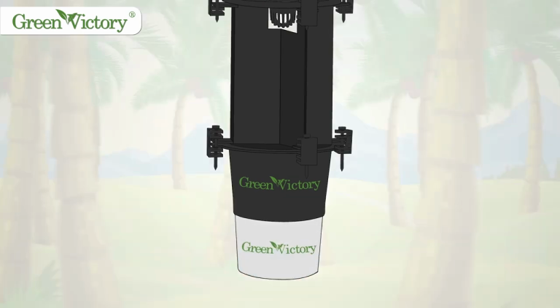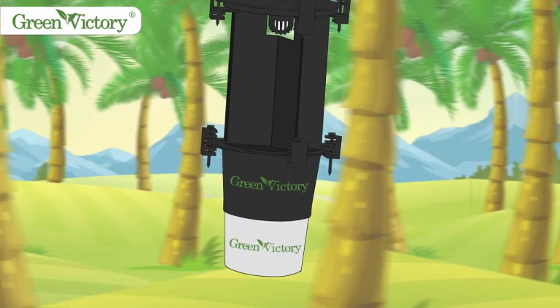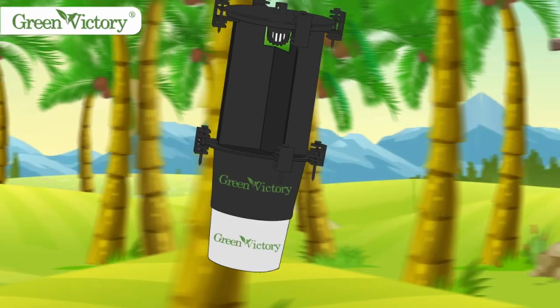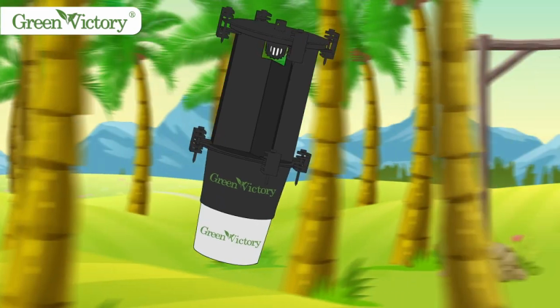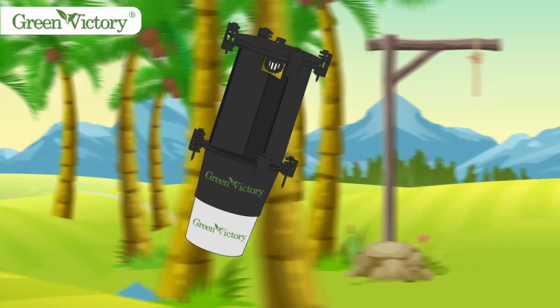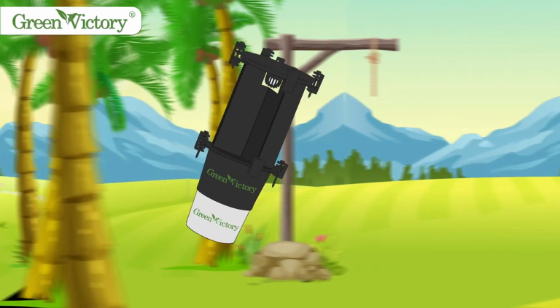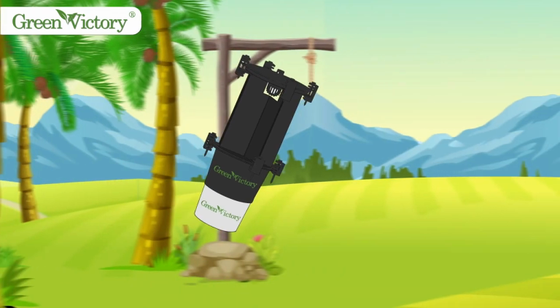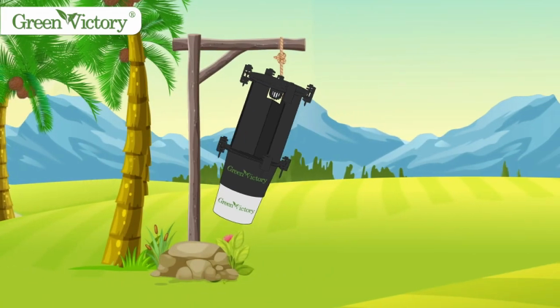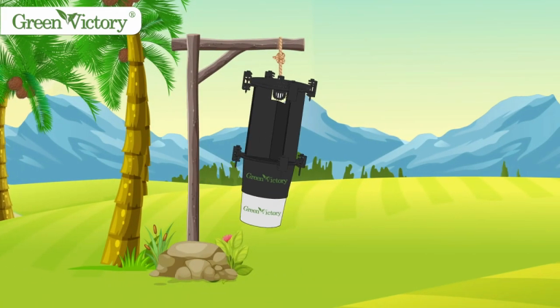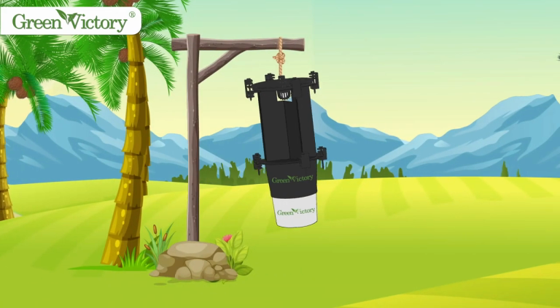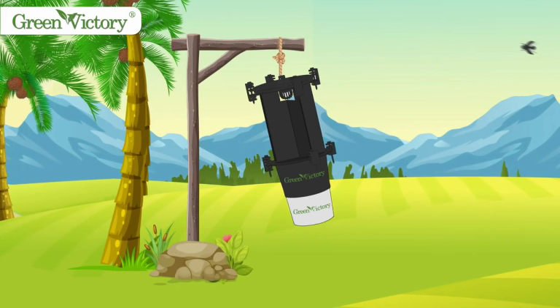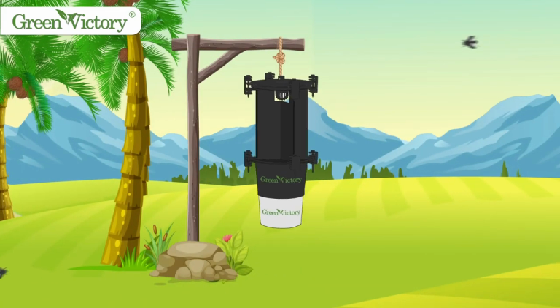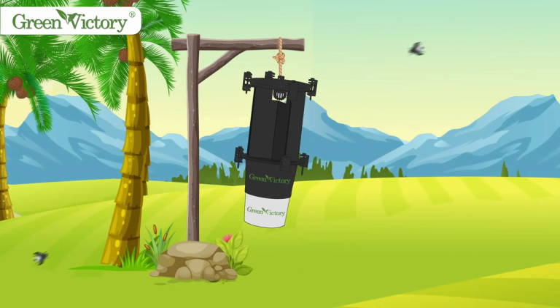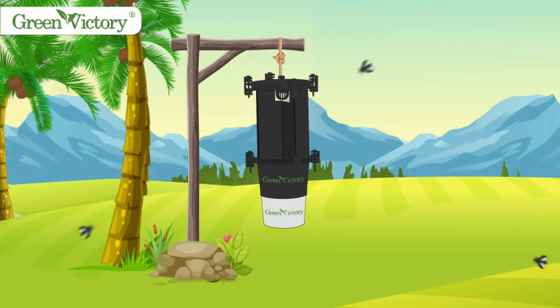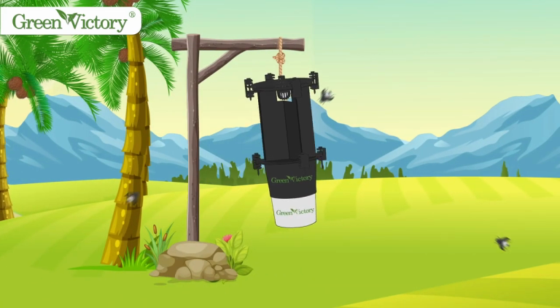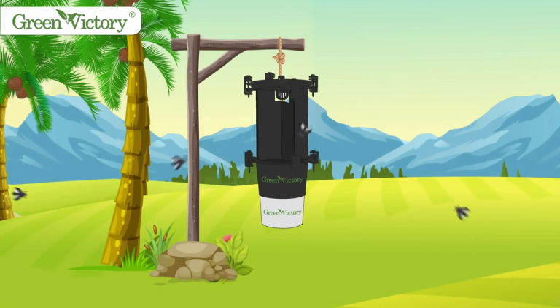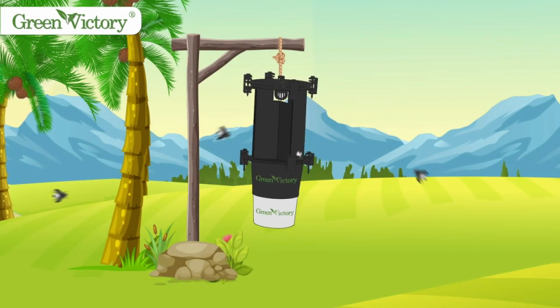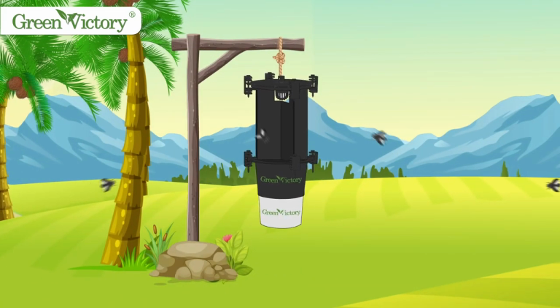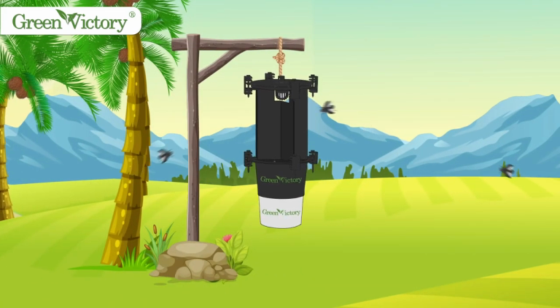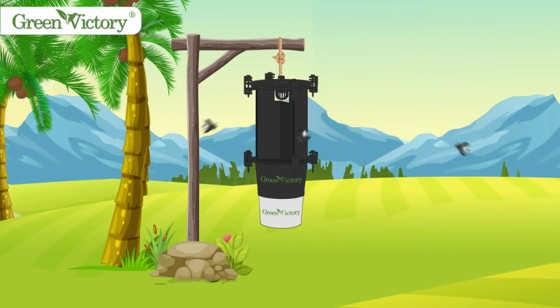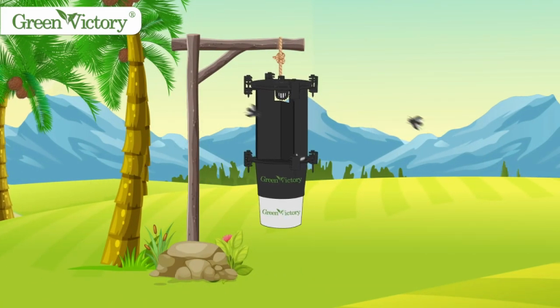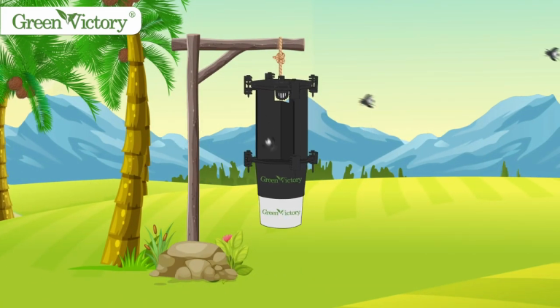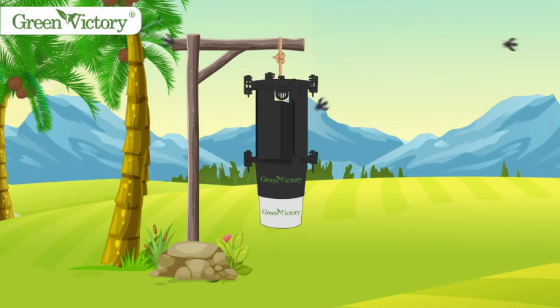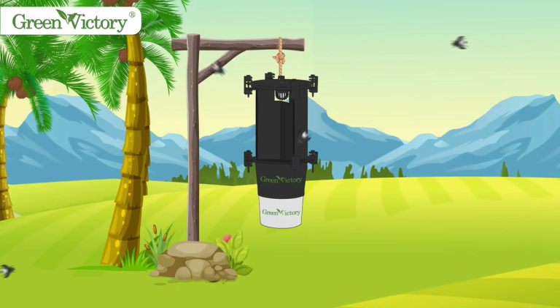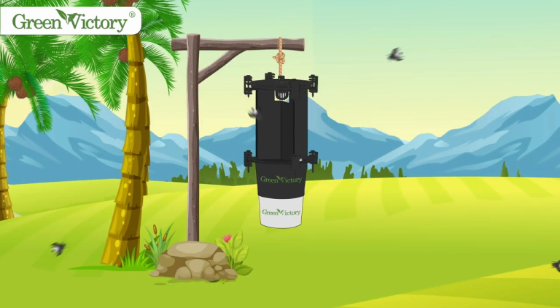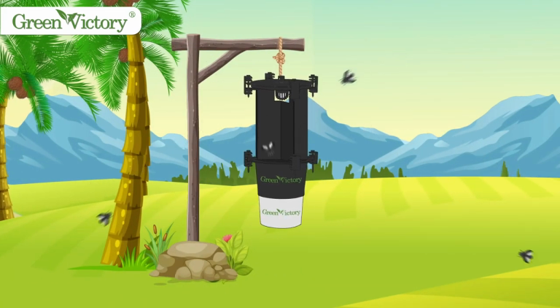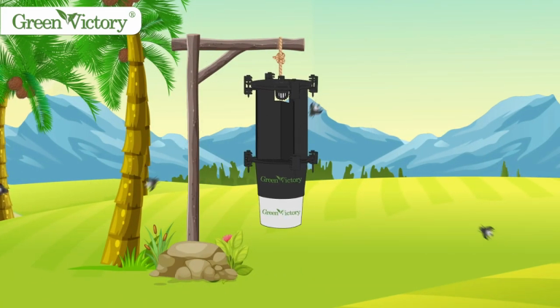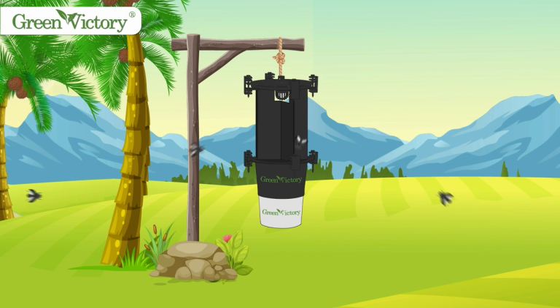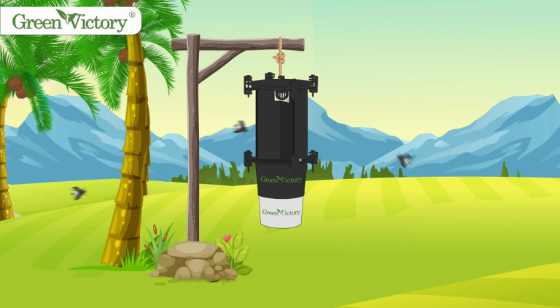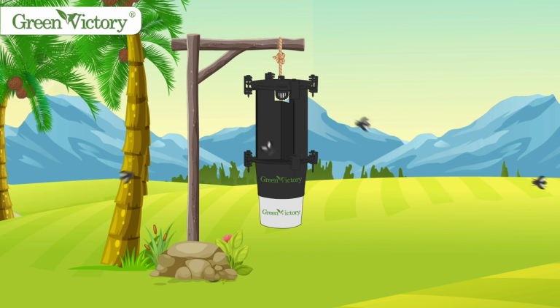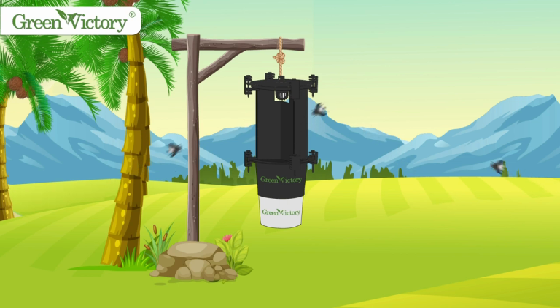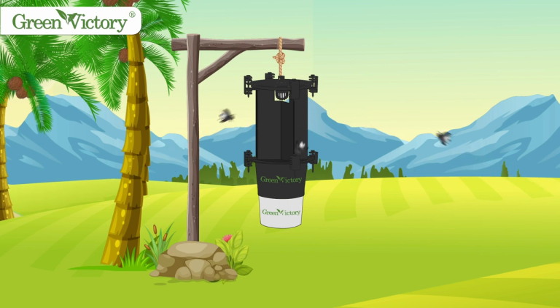Easy to install. Switch to a better catch. Contact us for more.